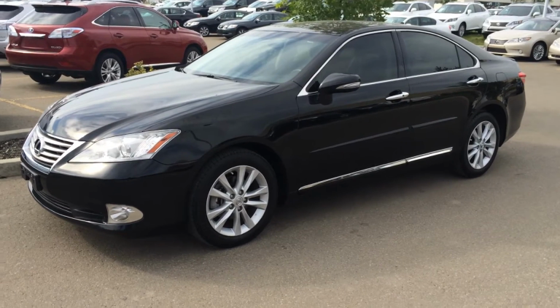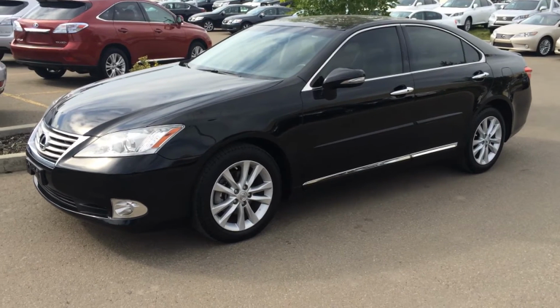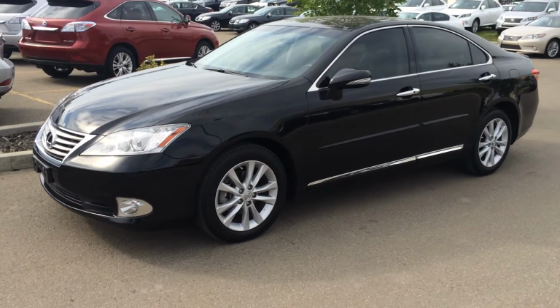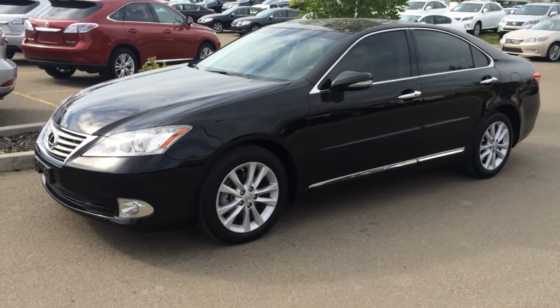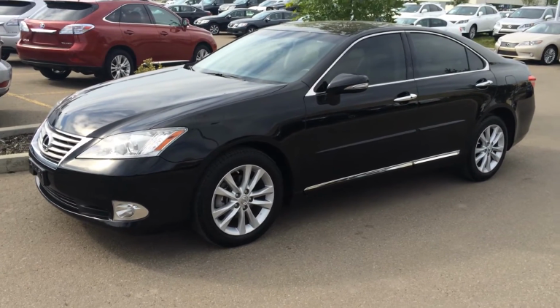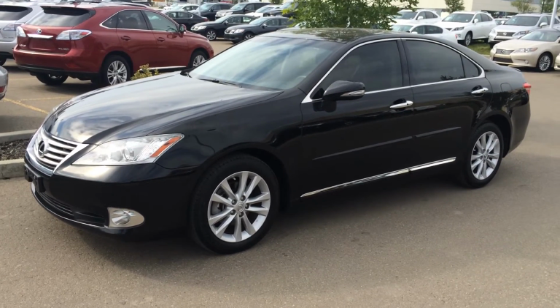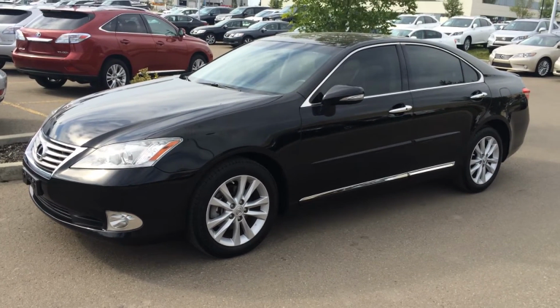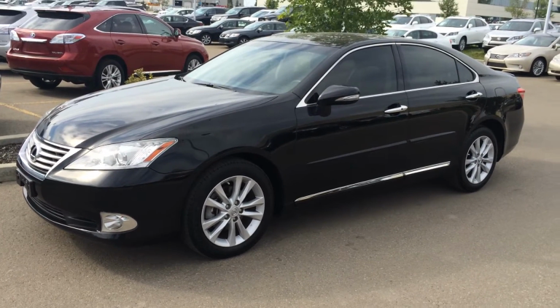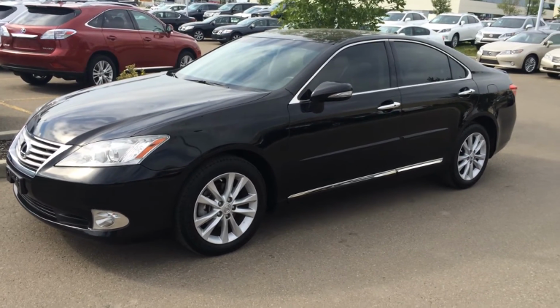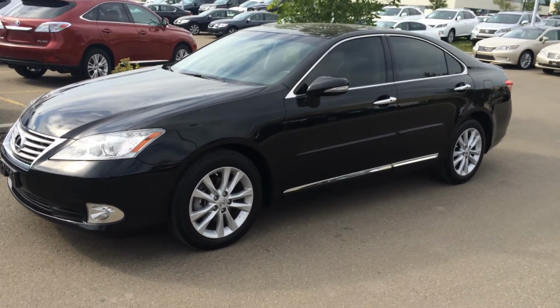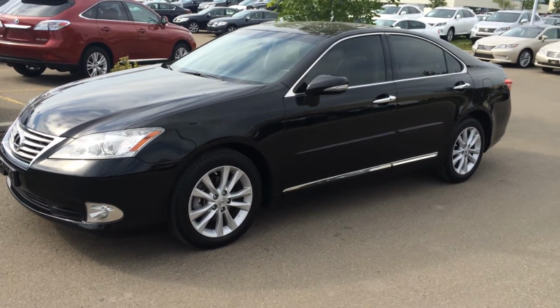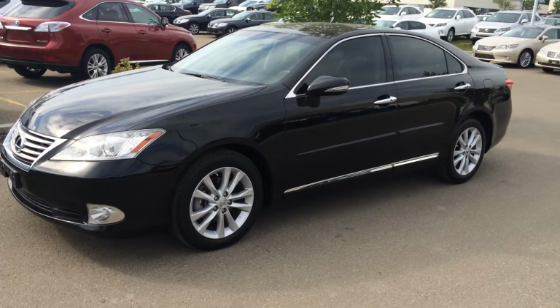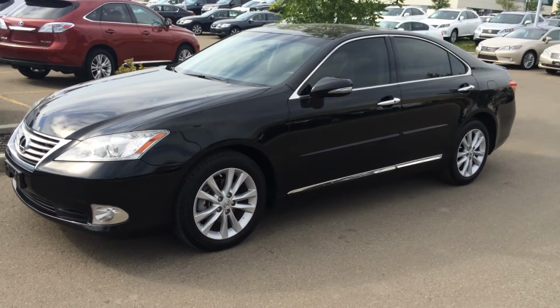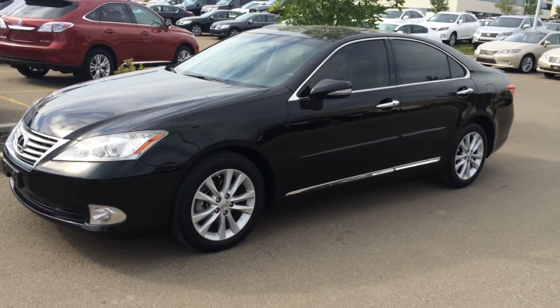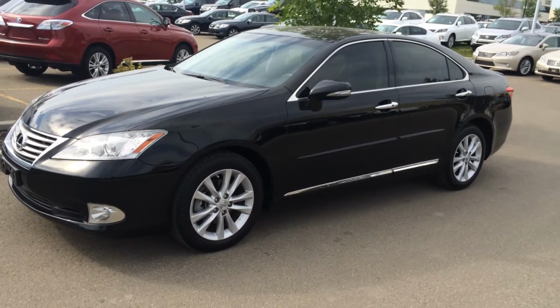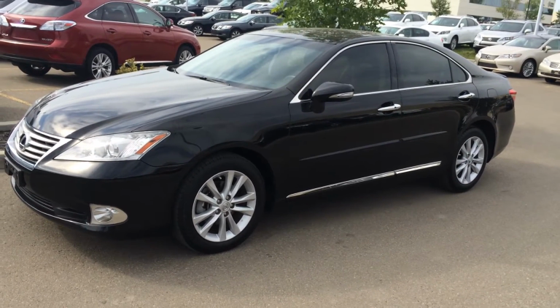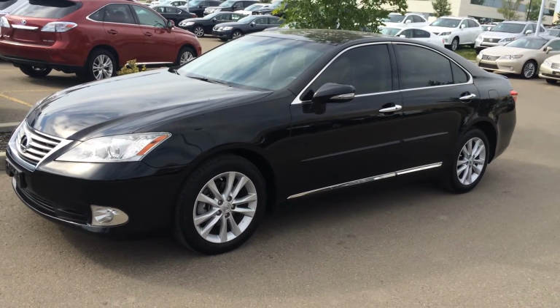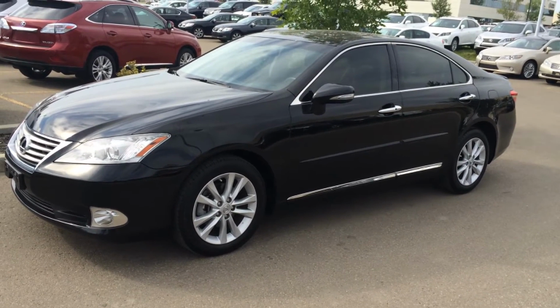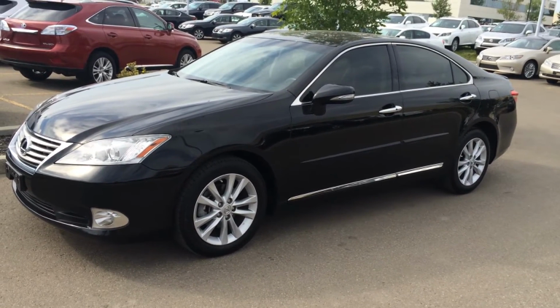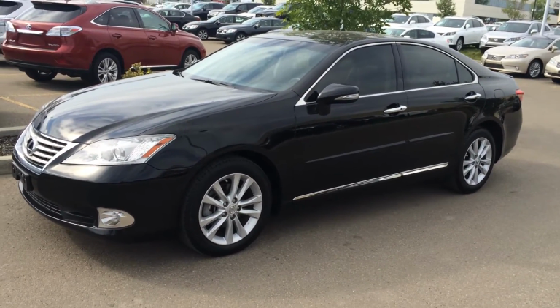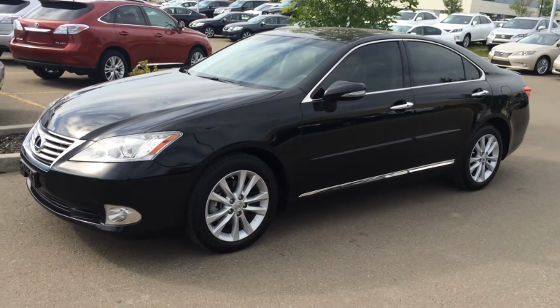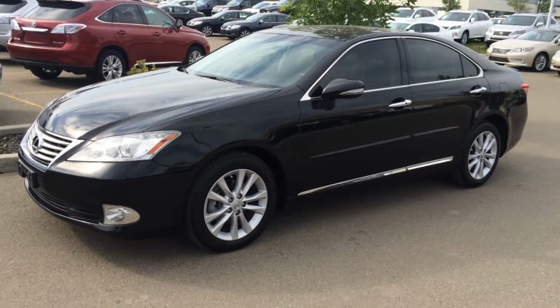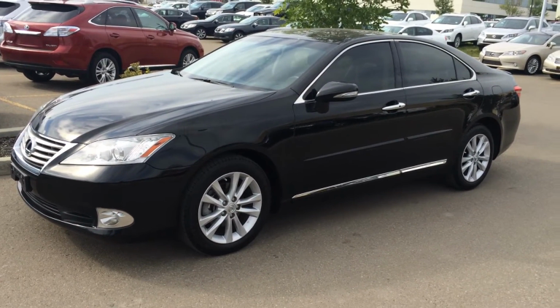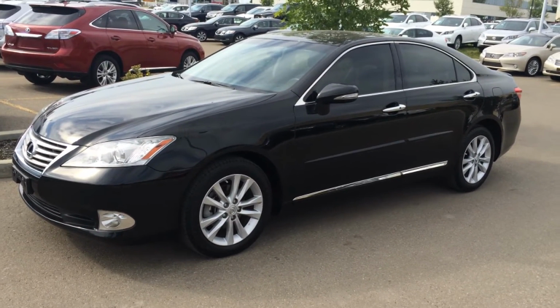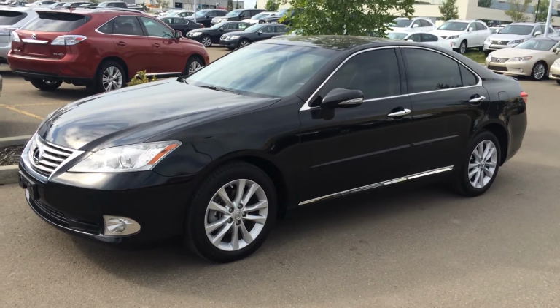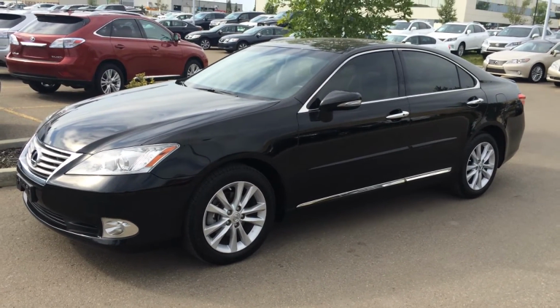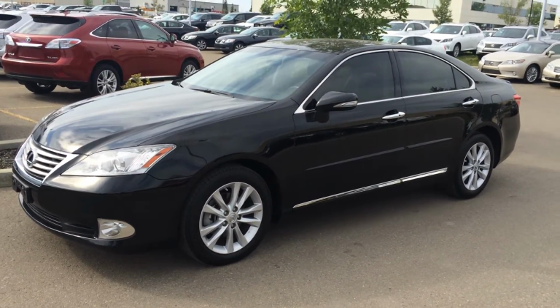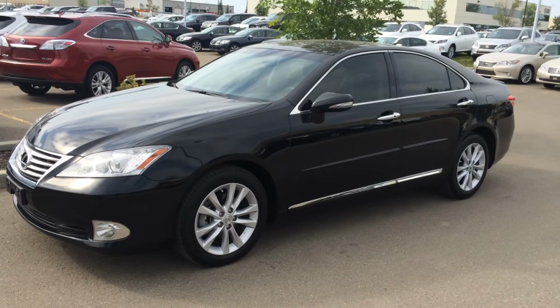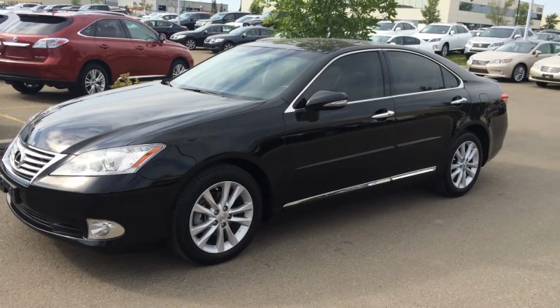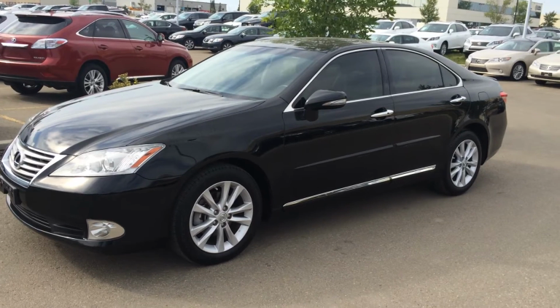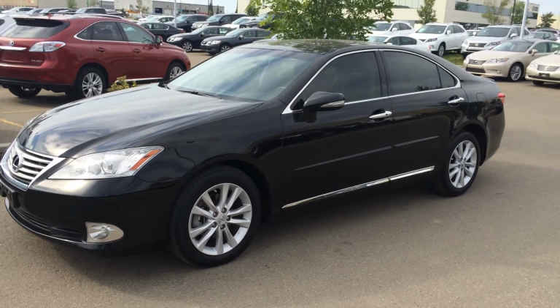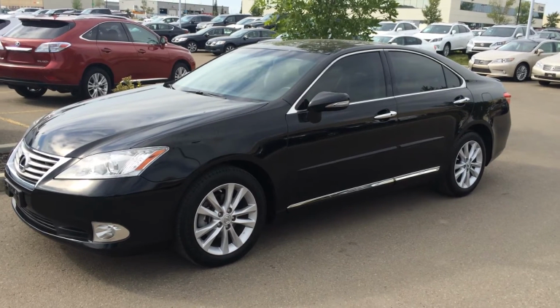So you have navigation, backup camera, heated and ventilated front seats and much more. Let's take a look inside.